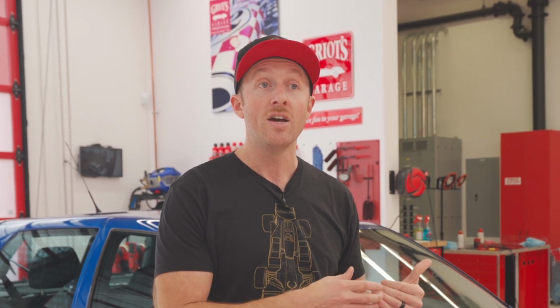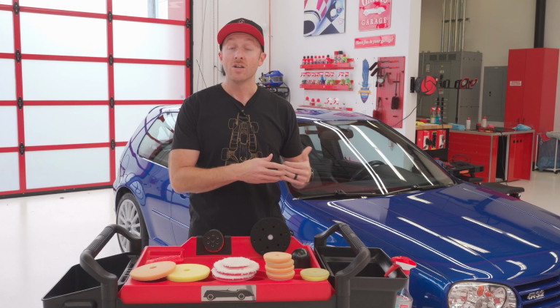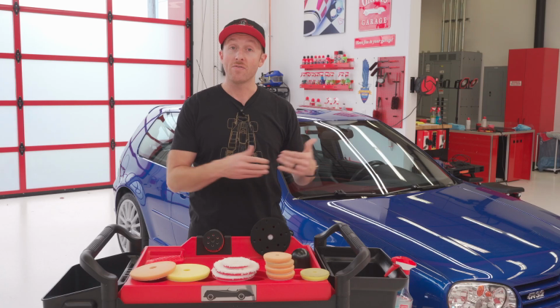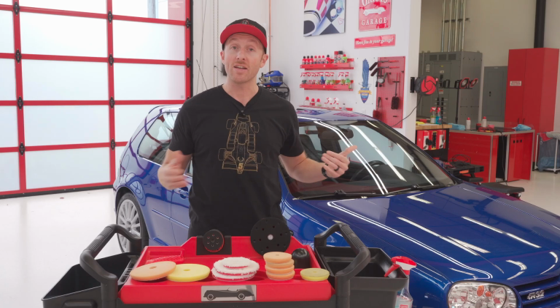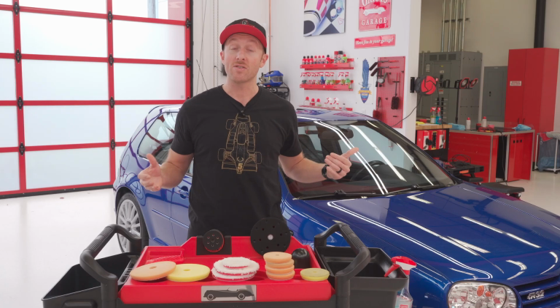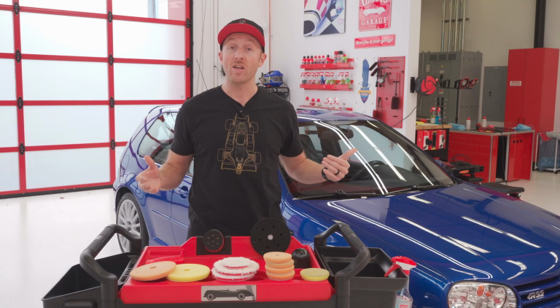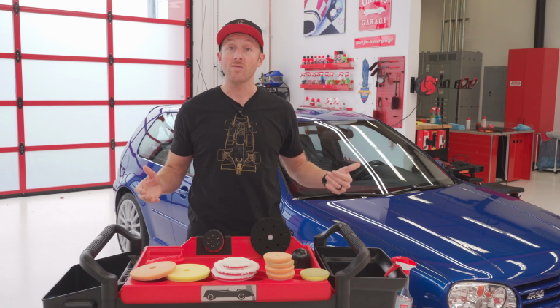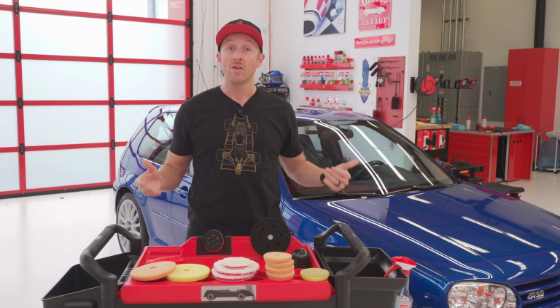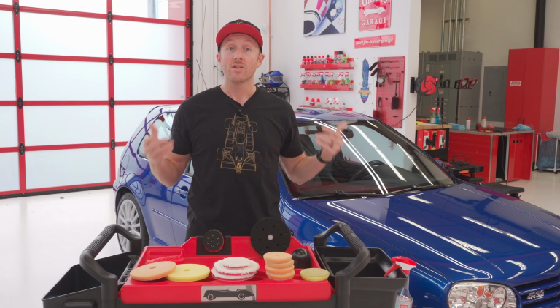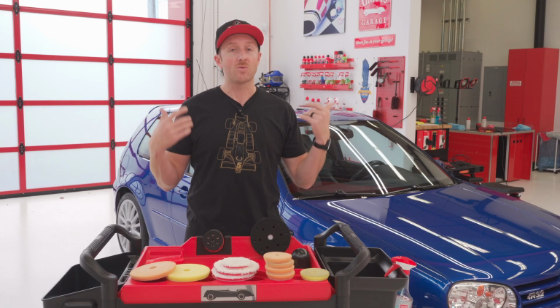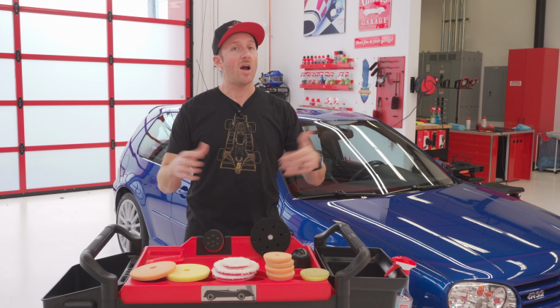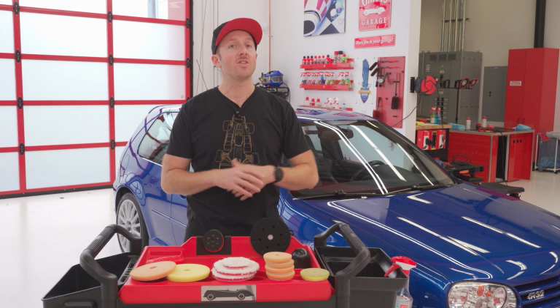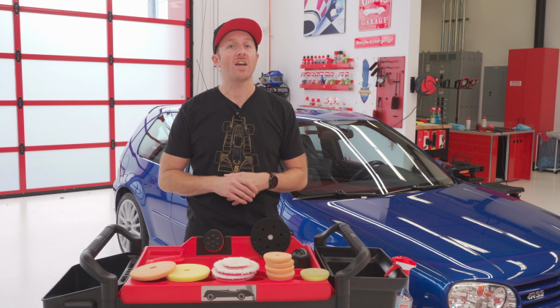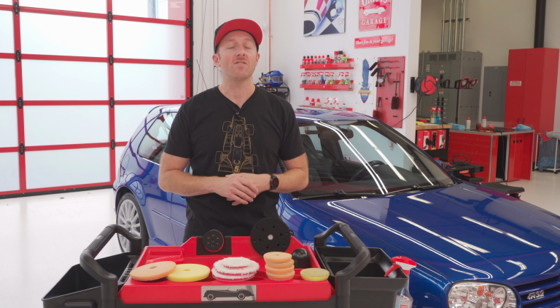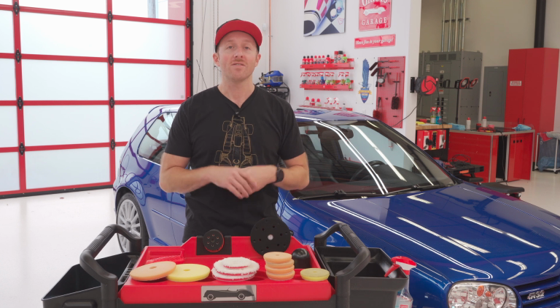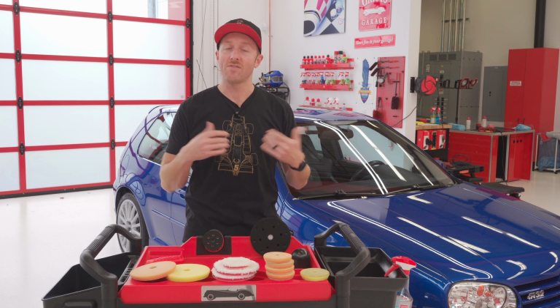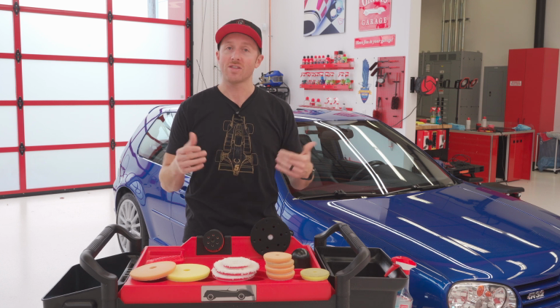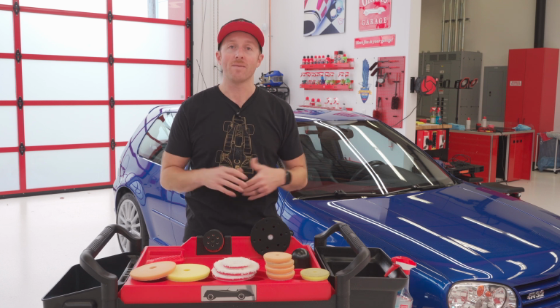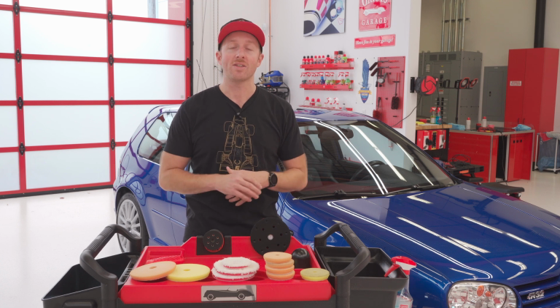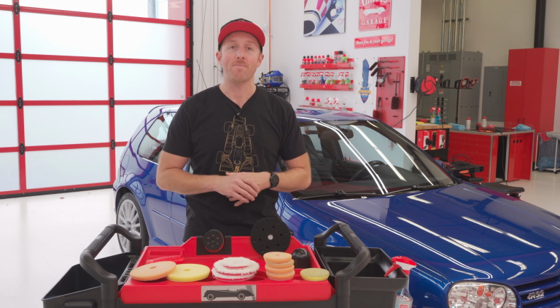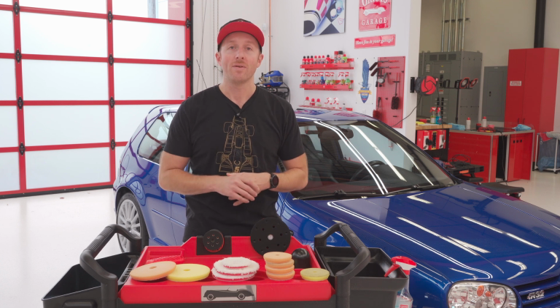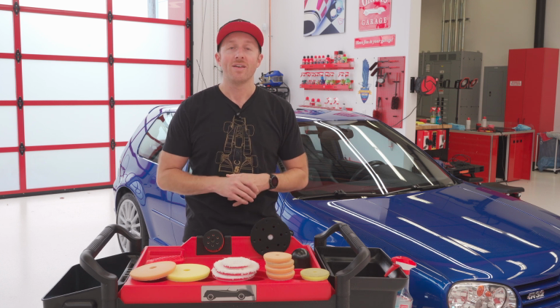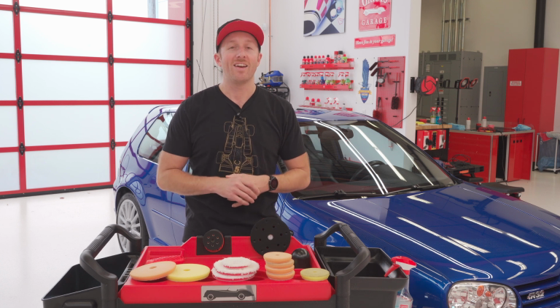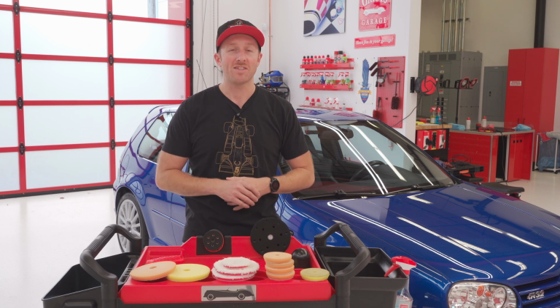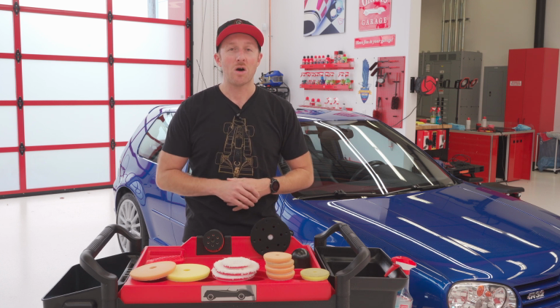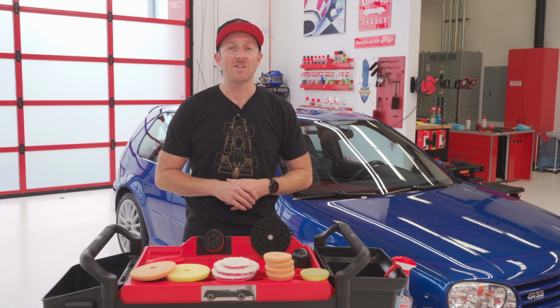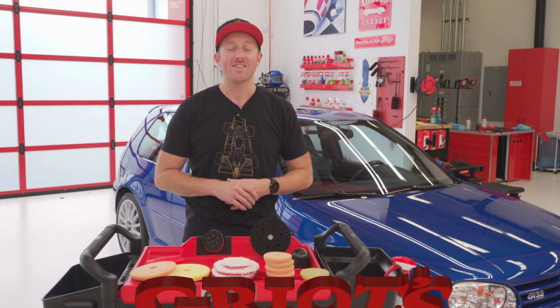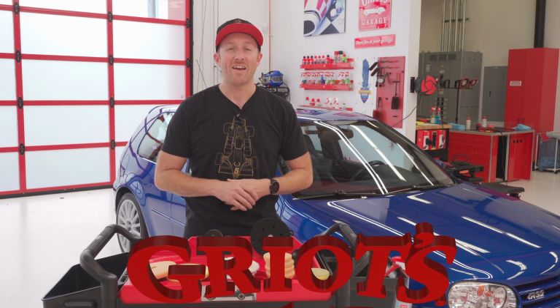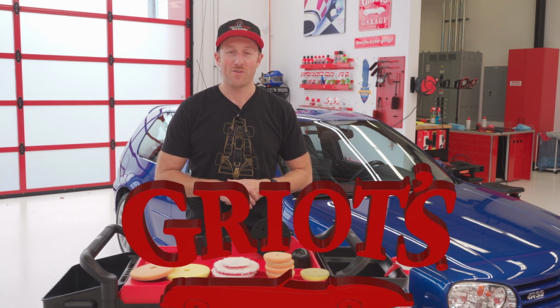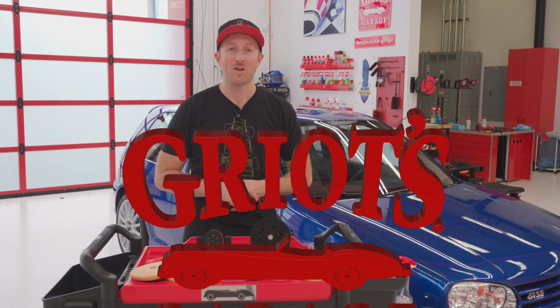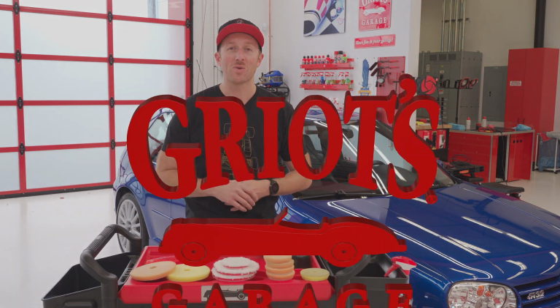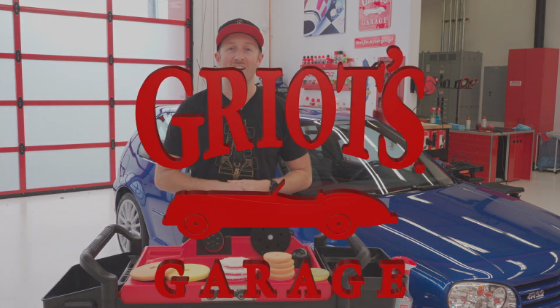If you liked this video, subscribe to the channel, give us a thumbs up, and as always, have fun in your garage. We will come back with a second part of this video where I dive into some of the other elements of restoration I'm going to be completing on this Volkswagen.